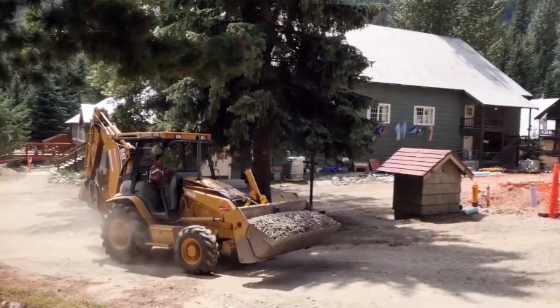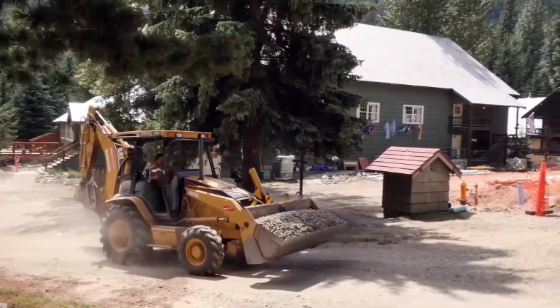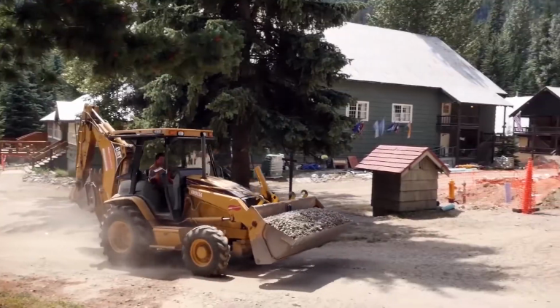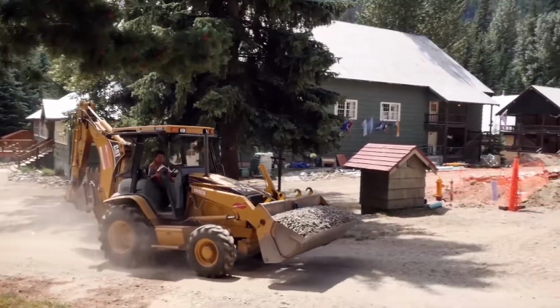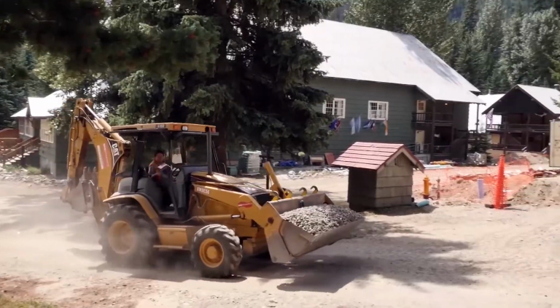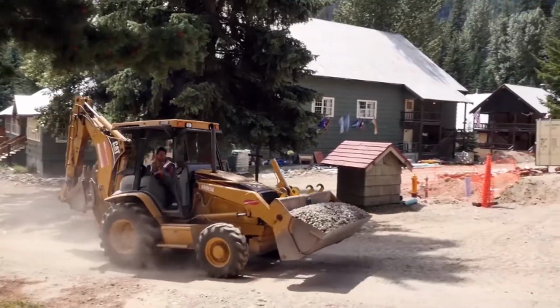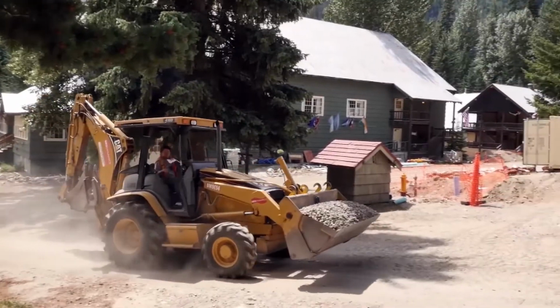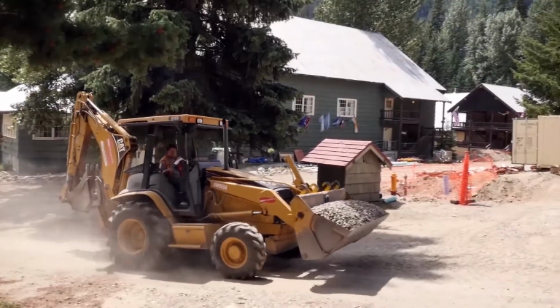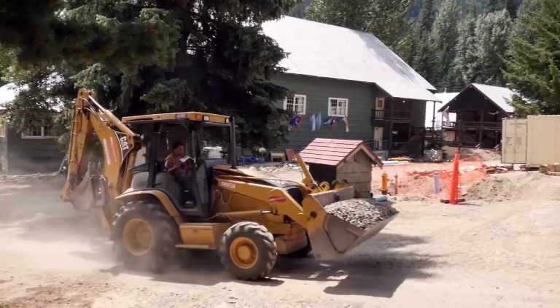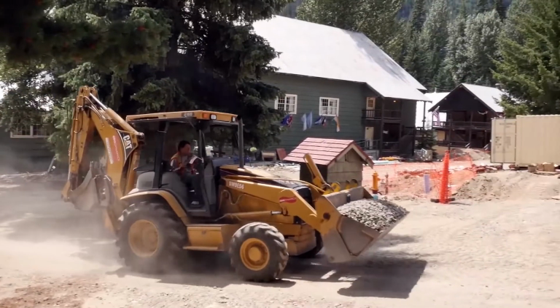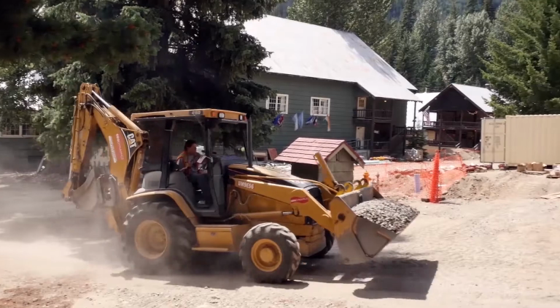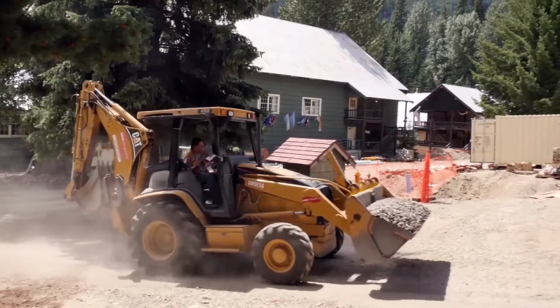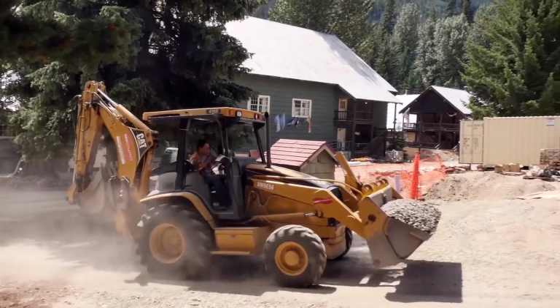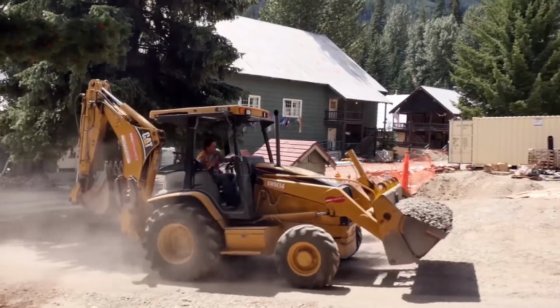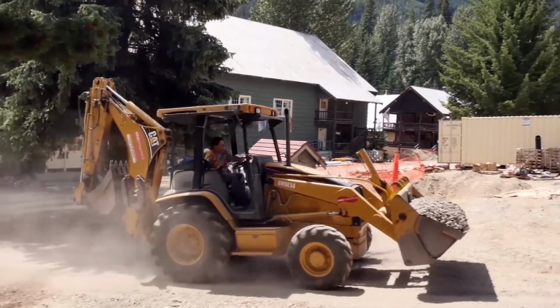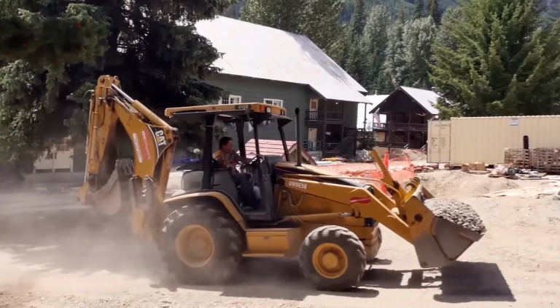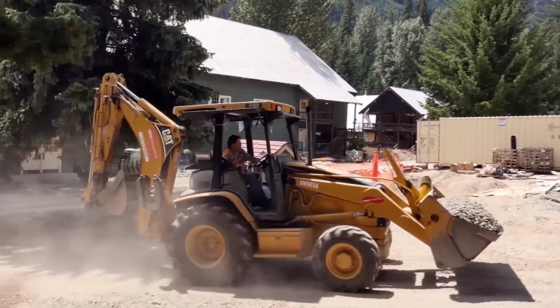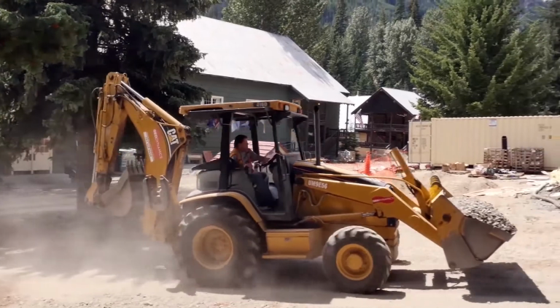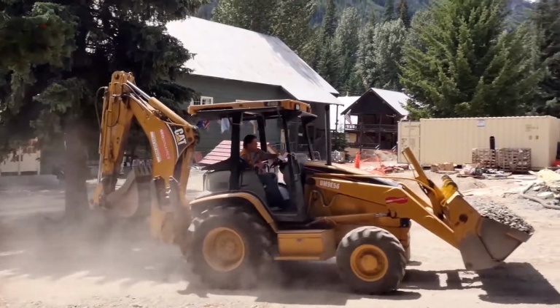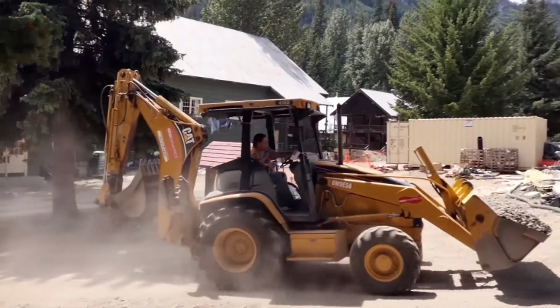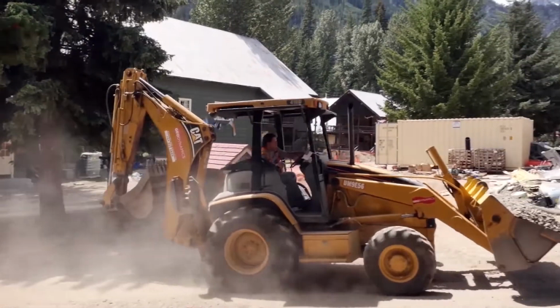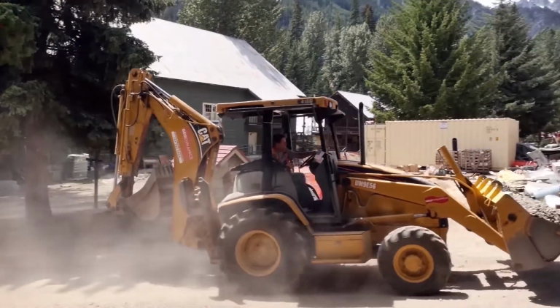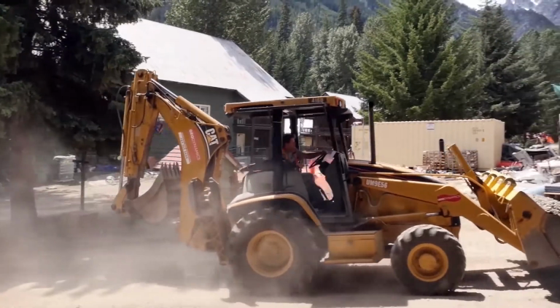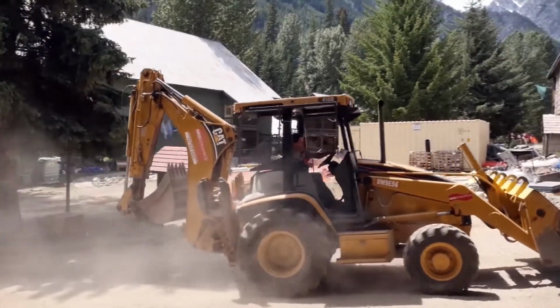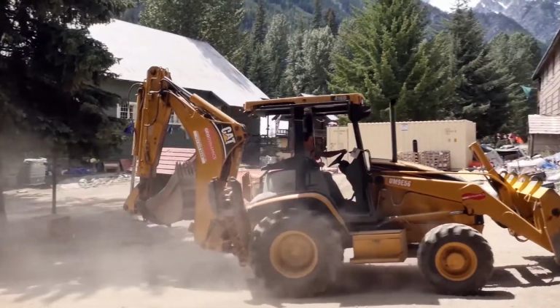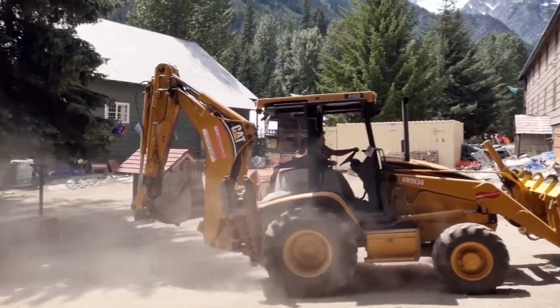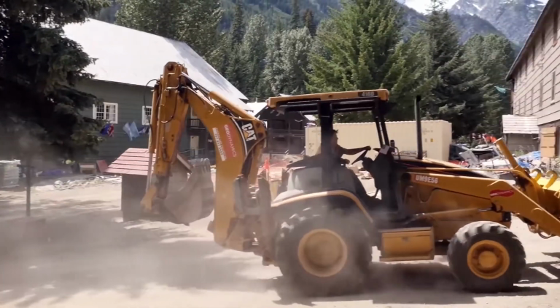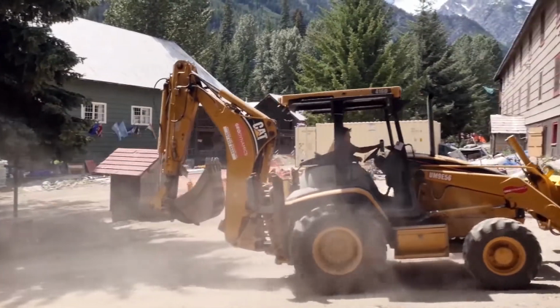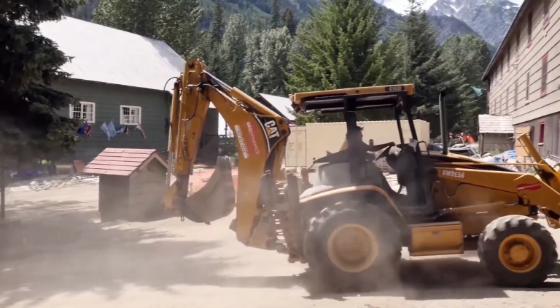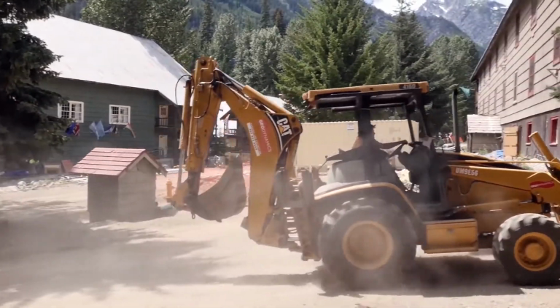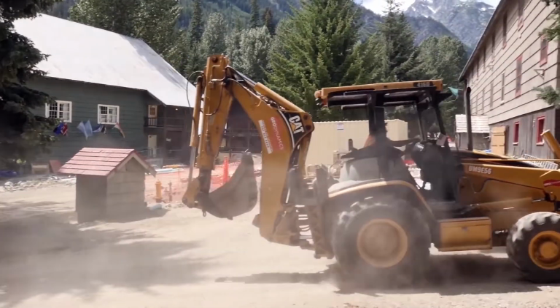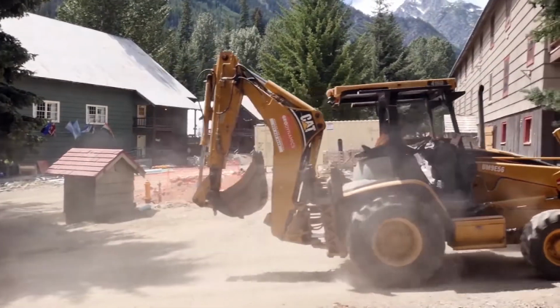We're at the Holden Mine Project right now. We're in Holden Village, at the top of Lake Chelan.